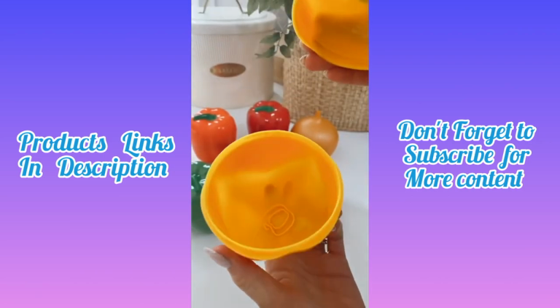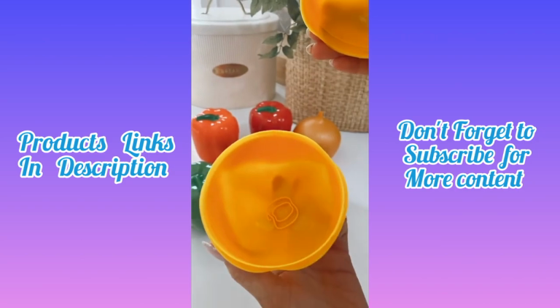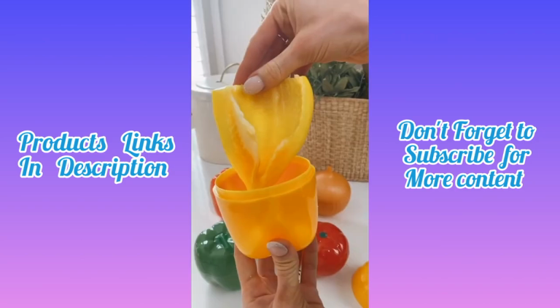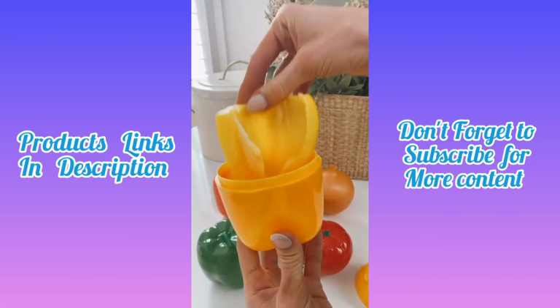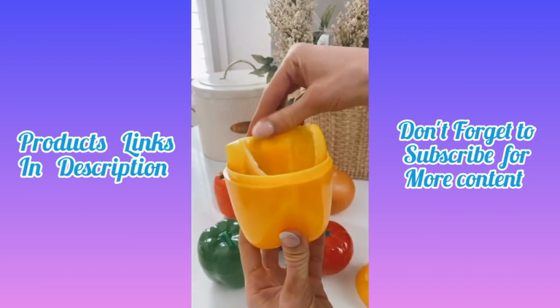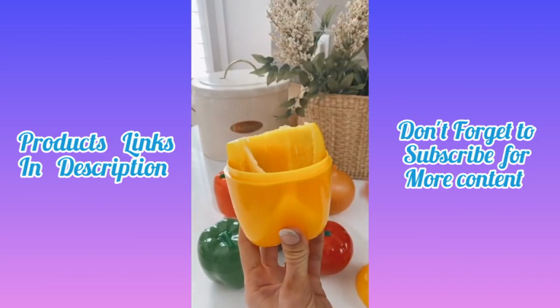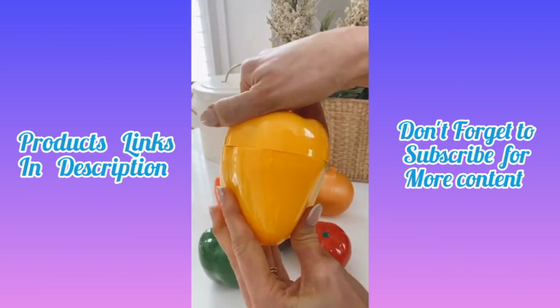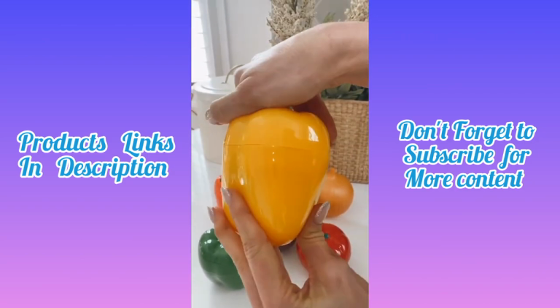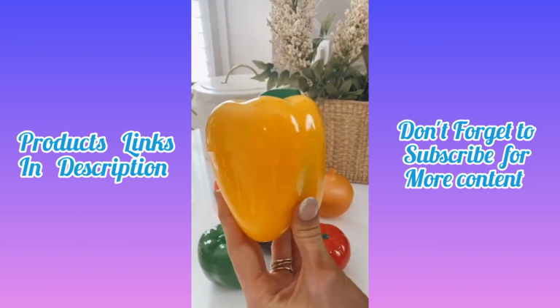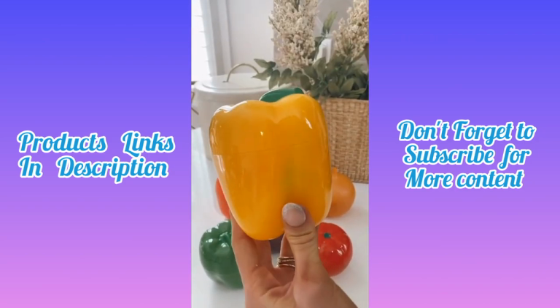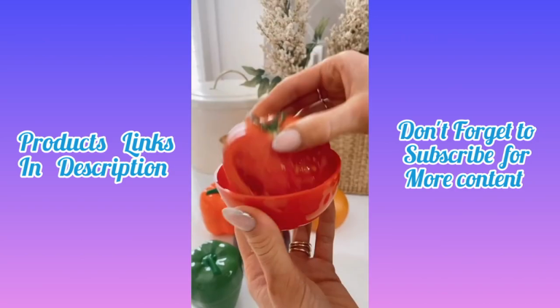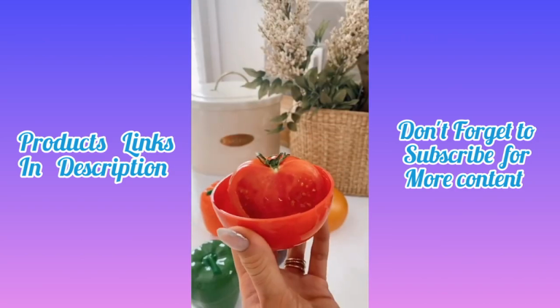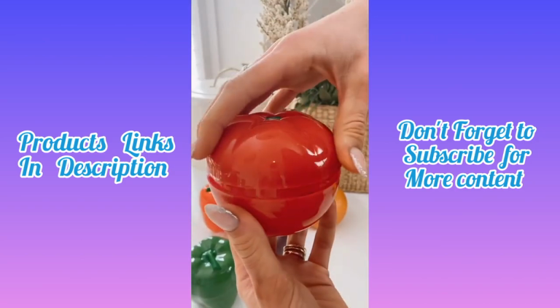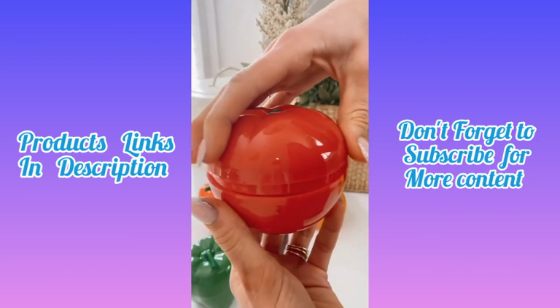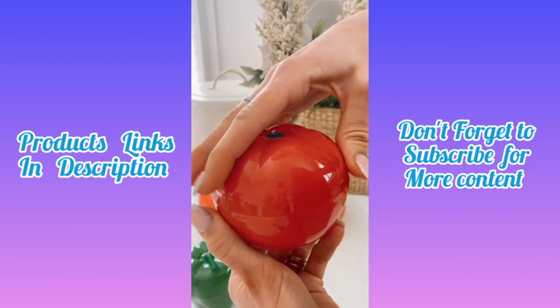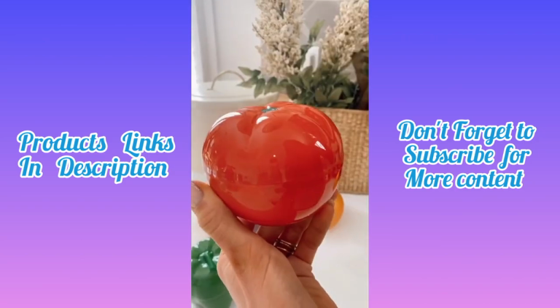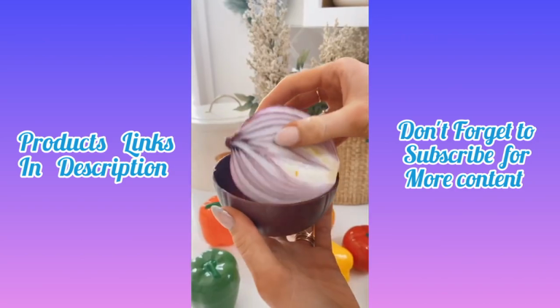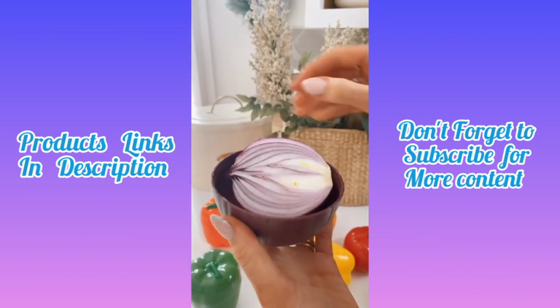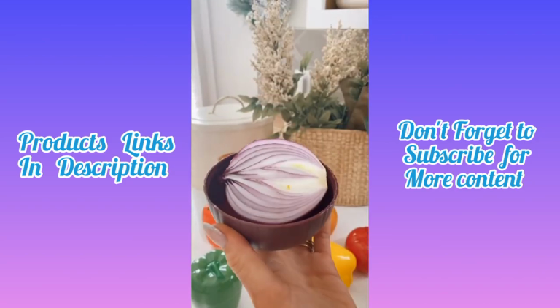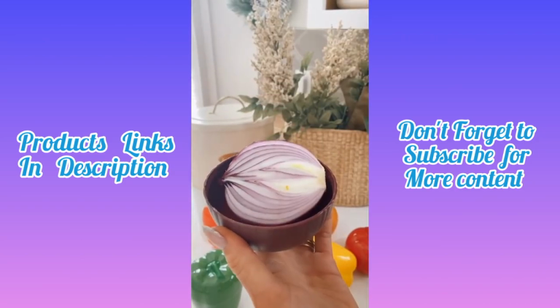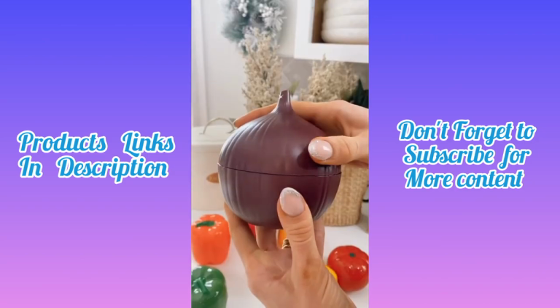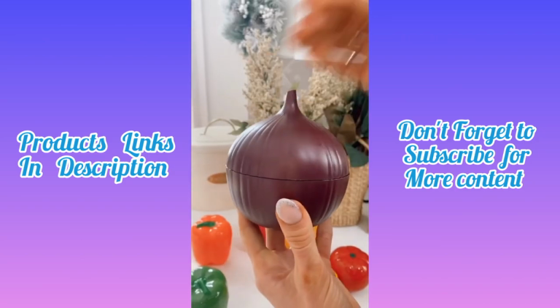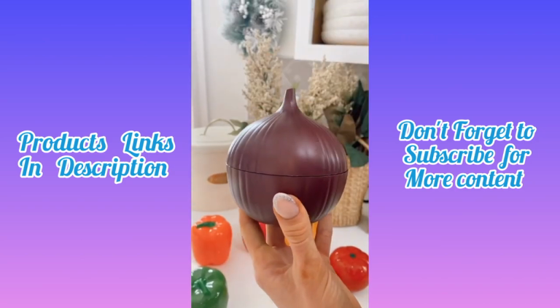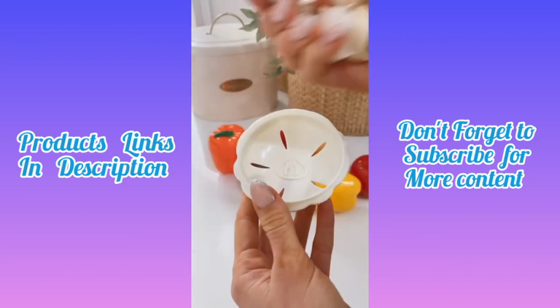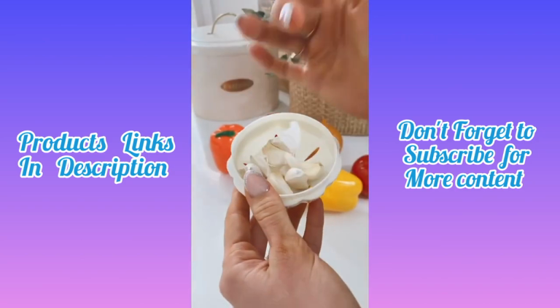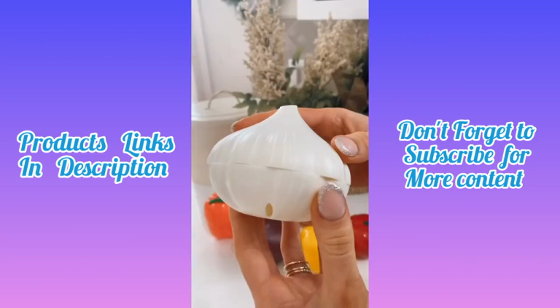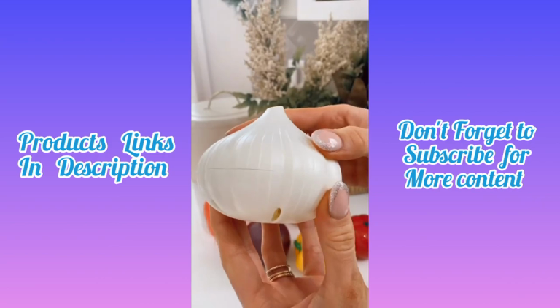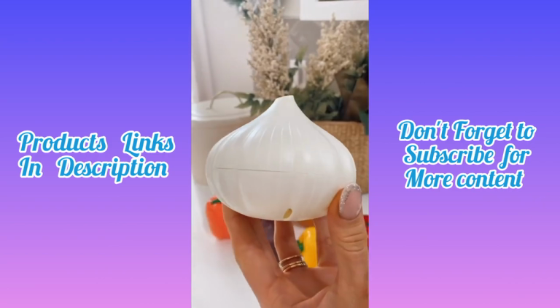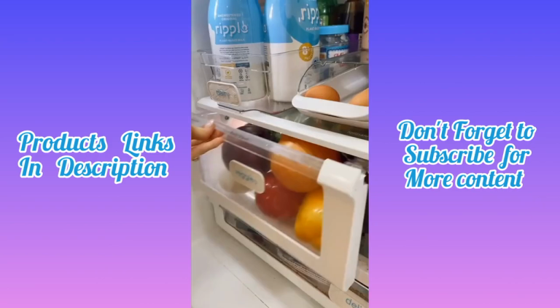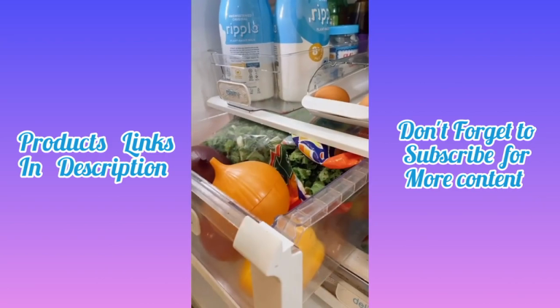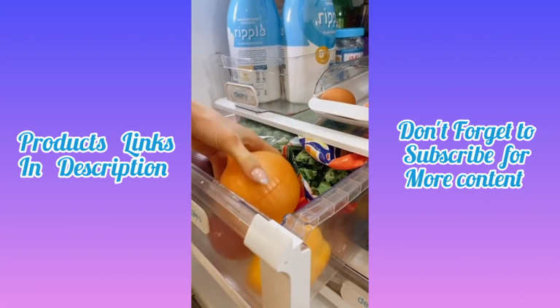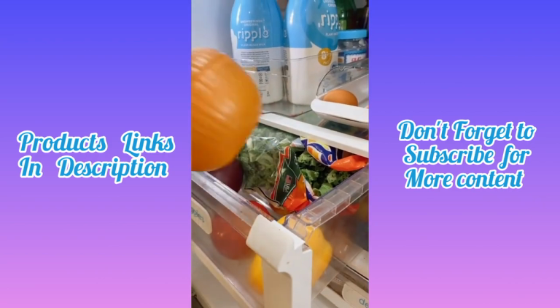This airtight produce saver set keeps food fresh and looks just like the item you're storing, so it's super easy to find in the fridge.